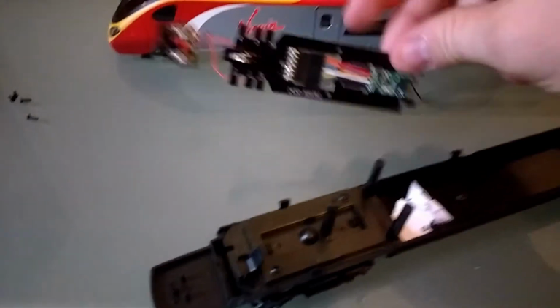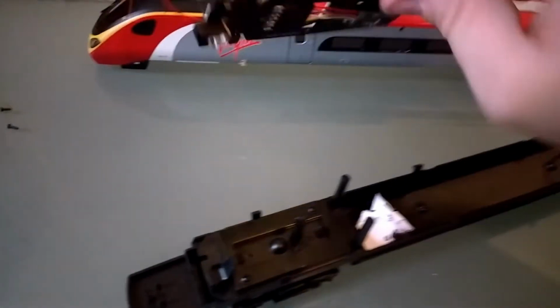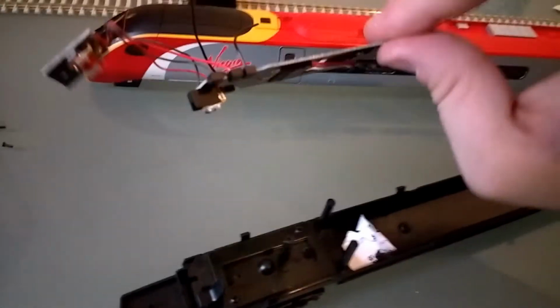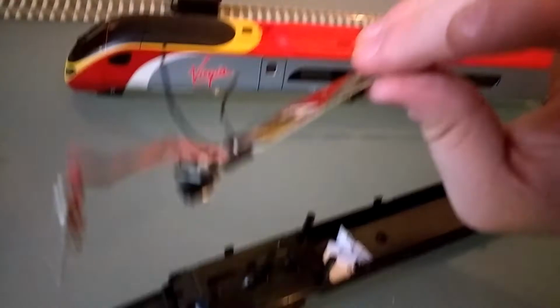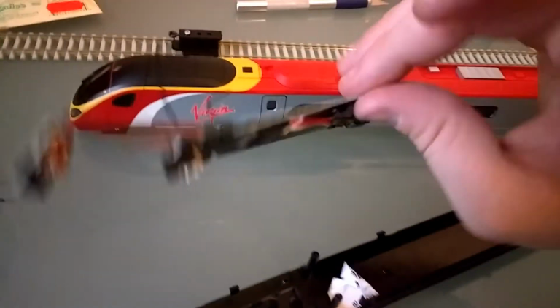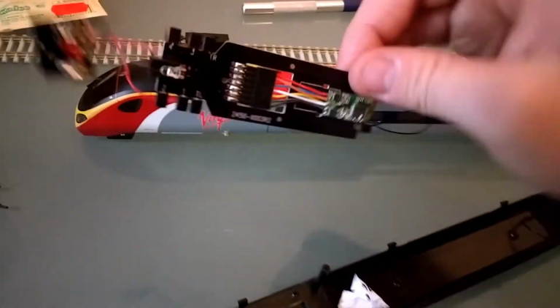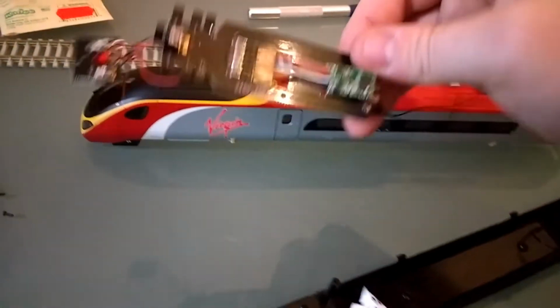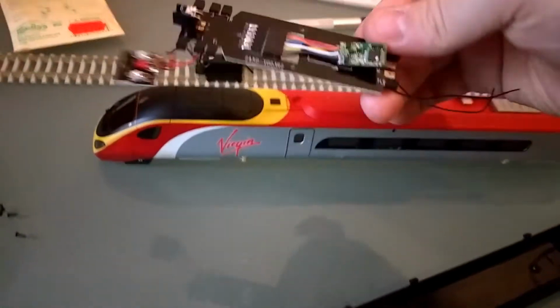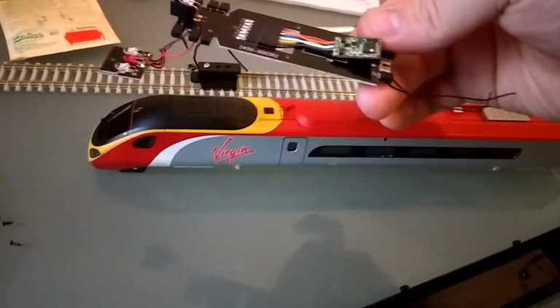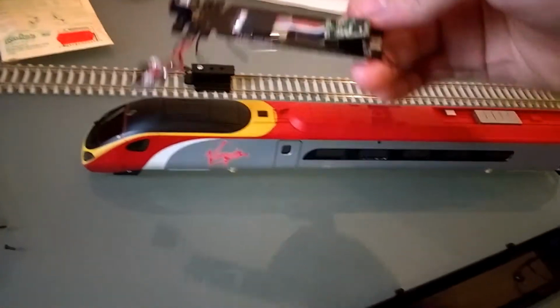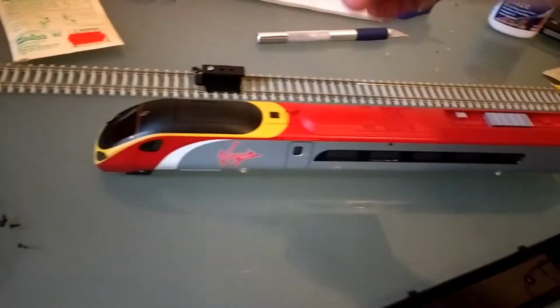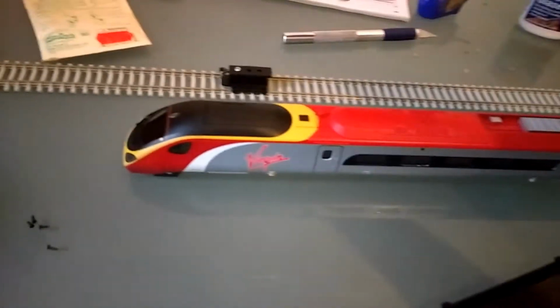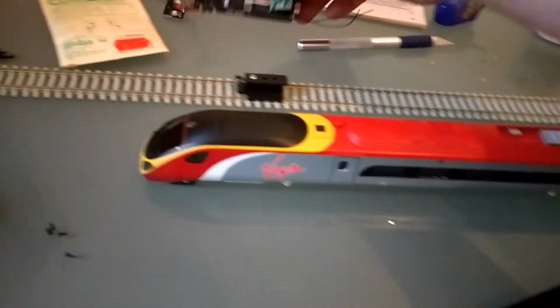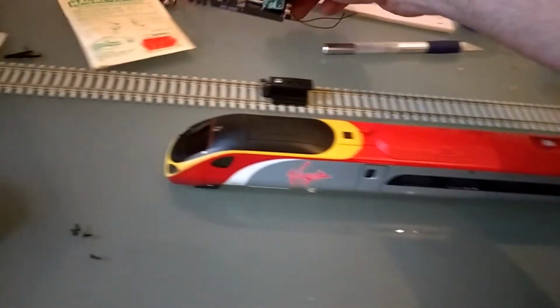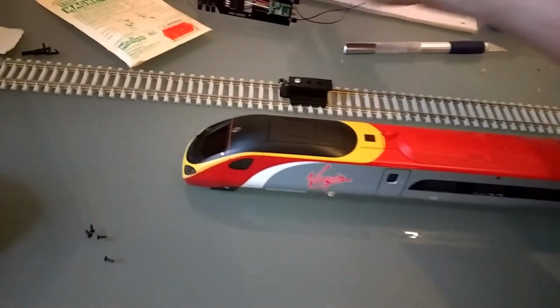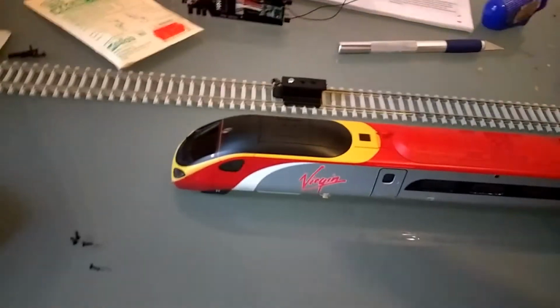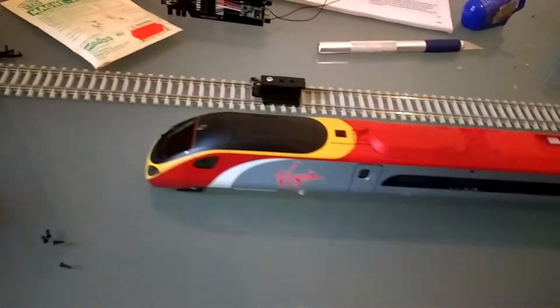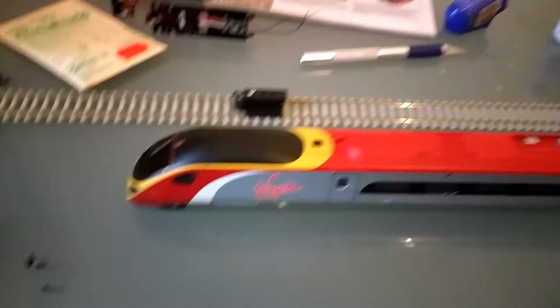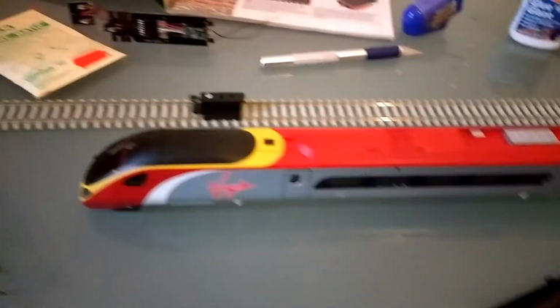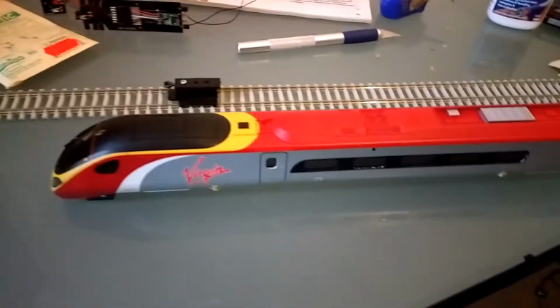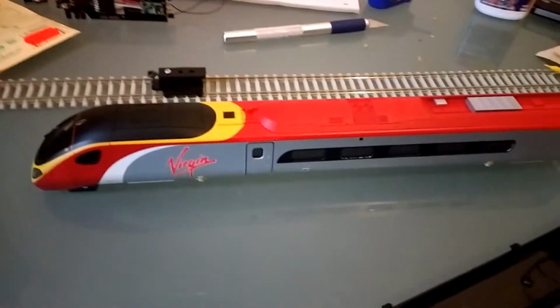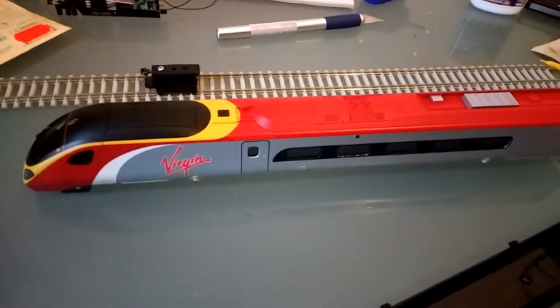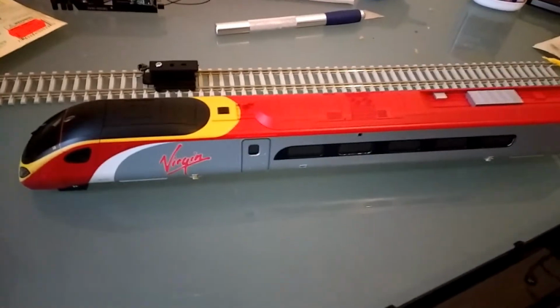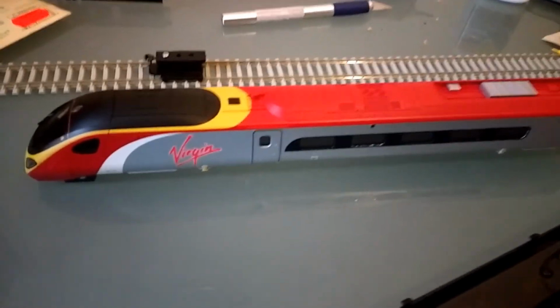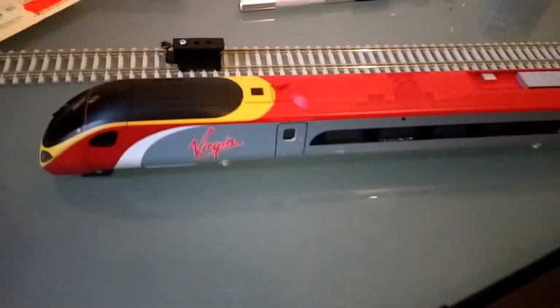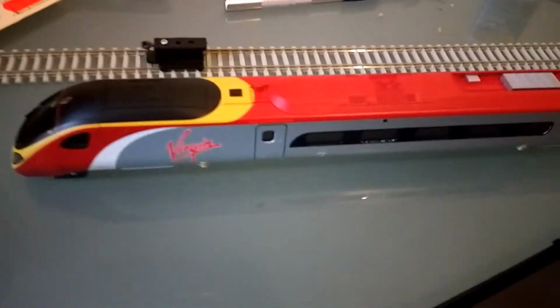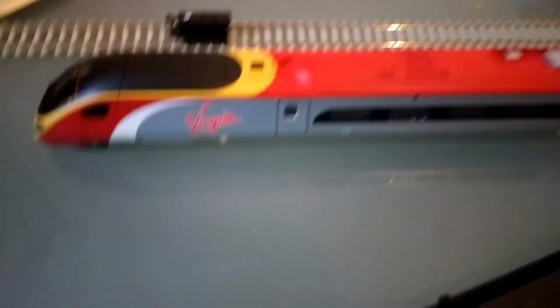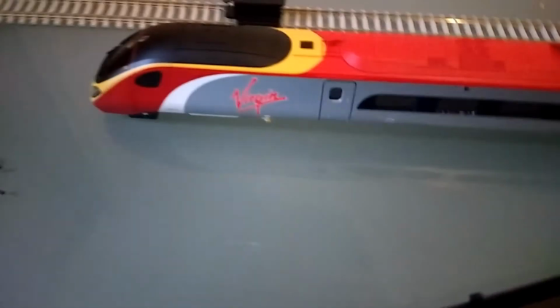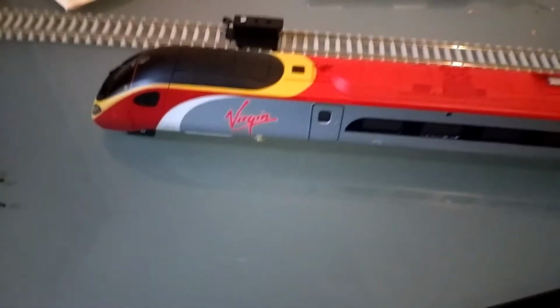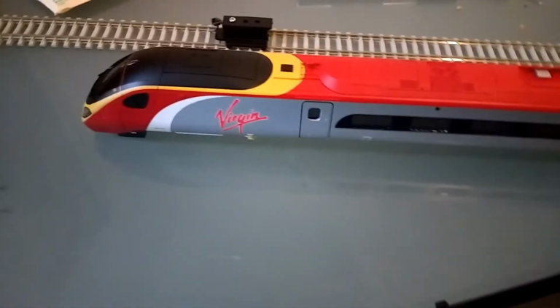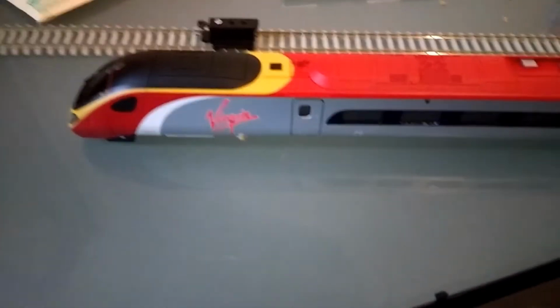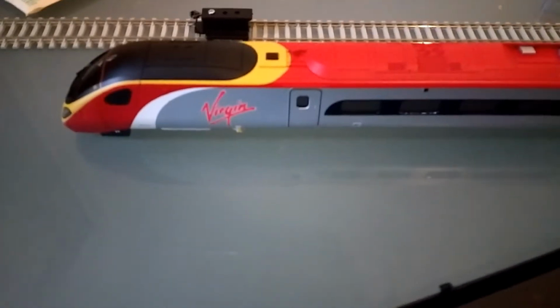This PCB might be able to be recycled for another unit — we'll see.